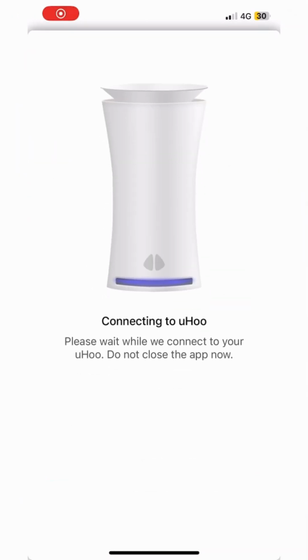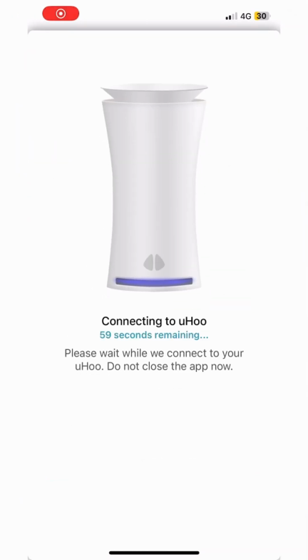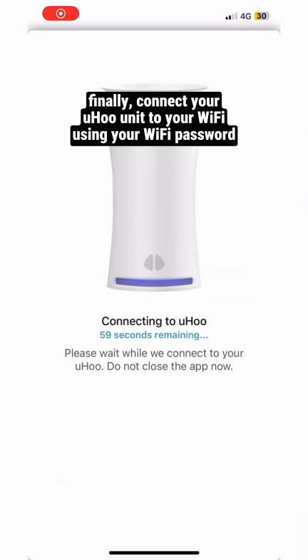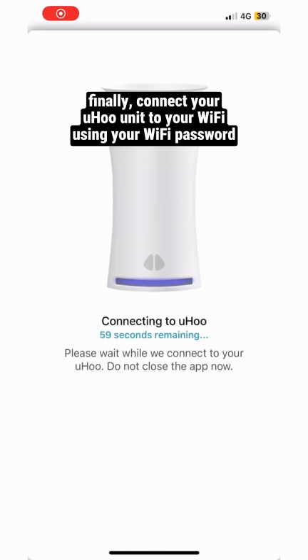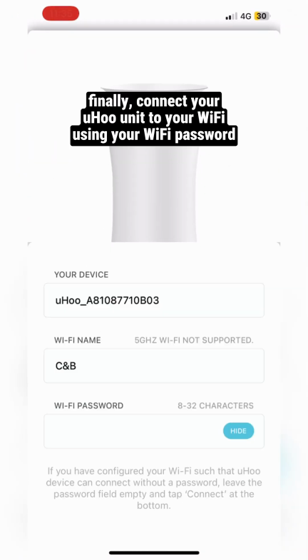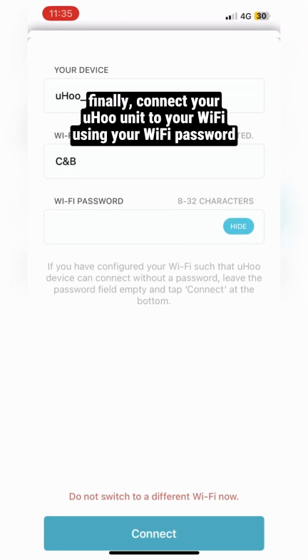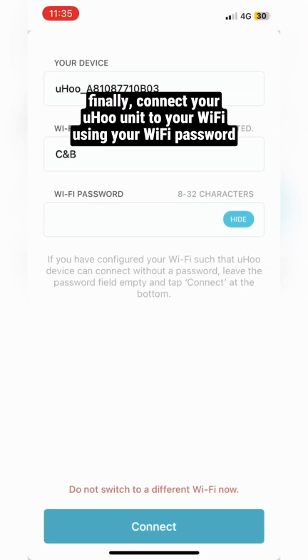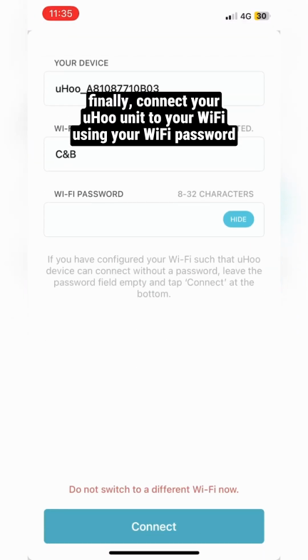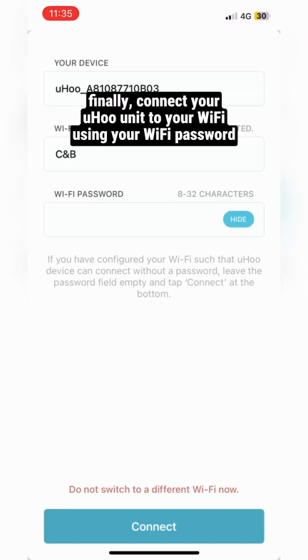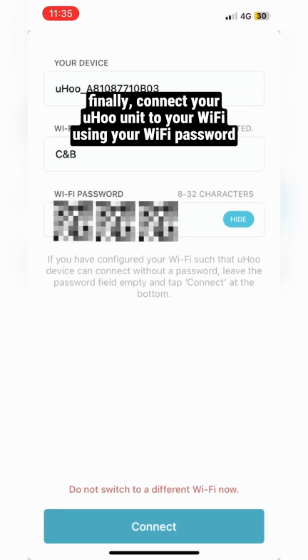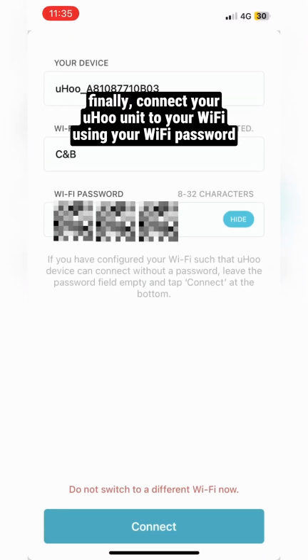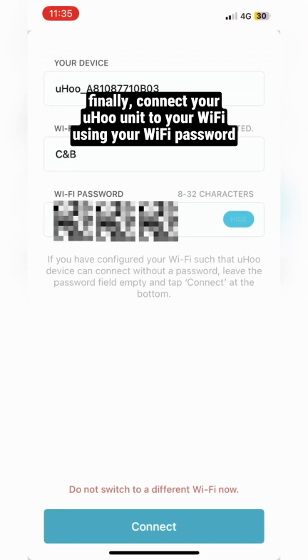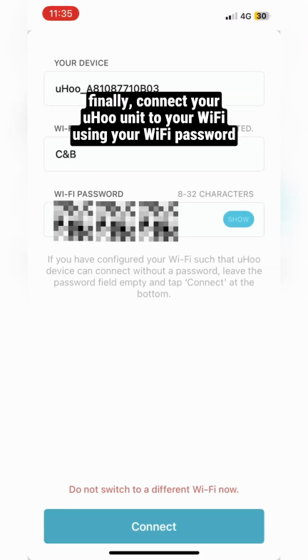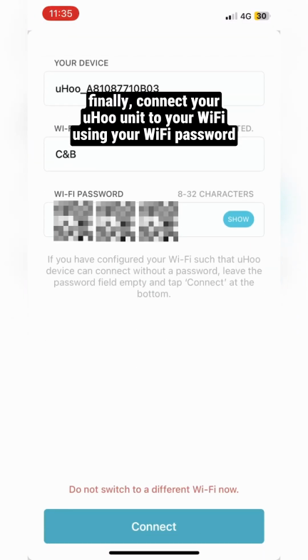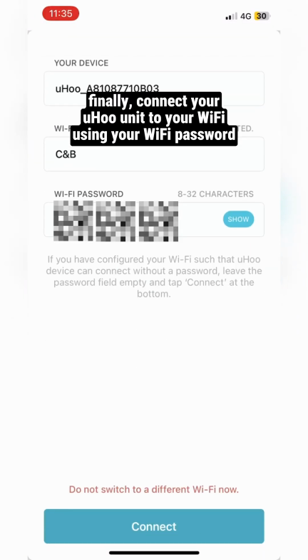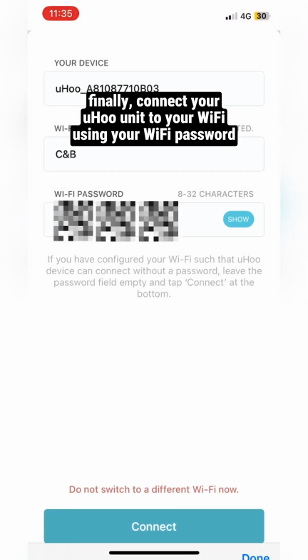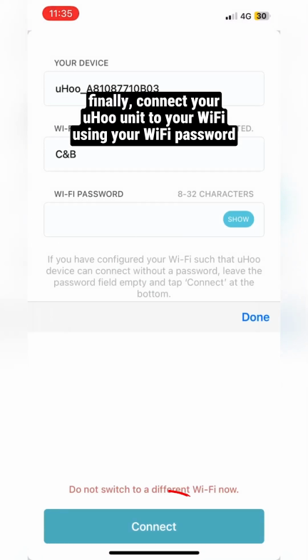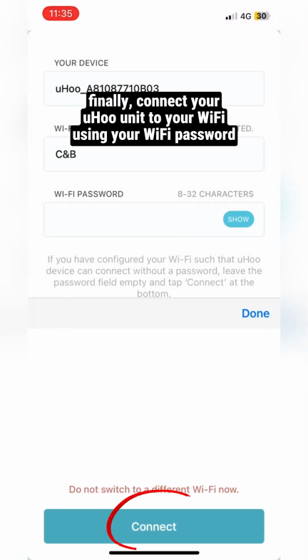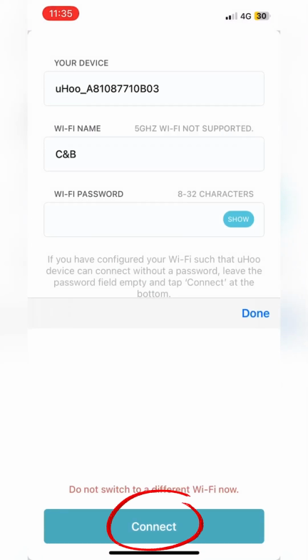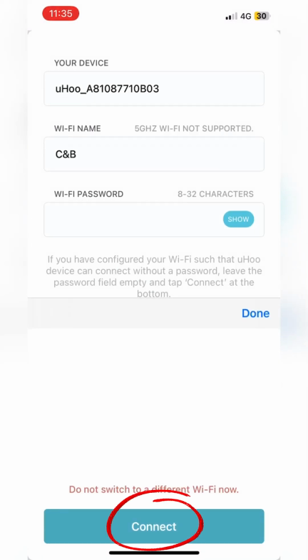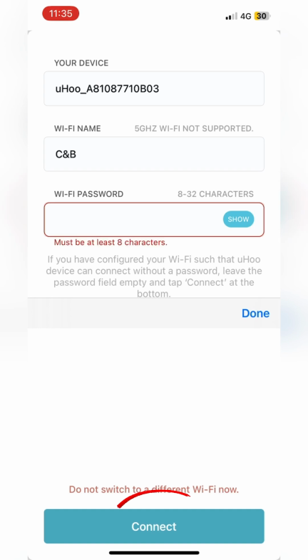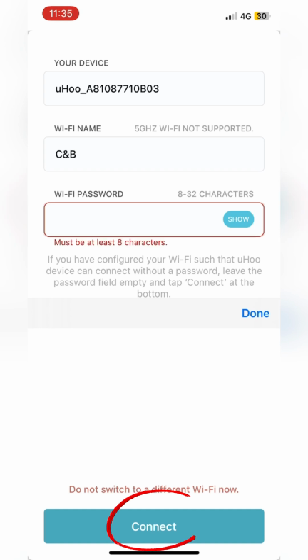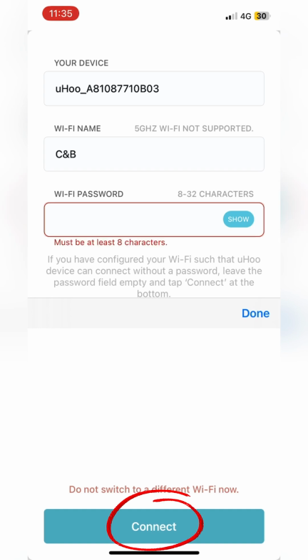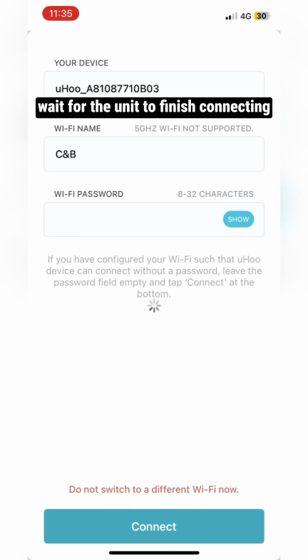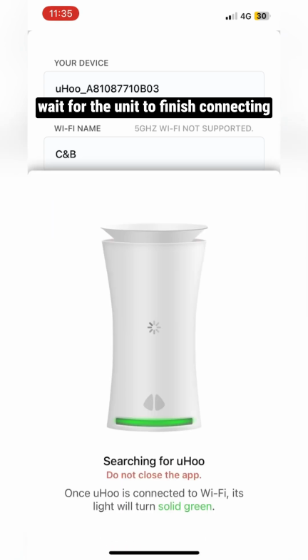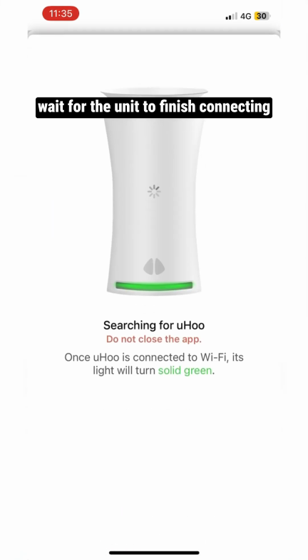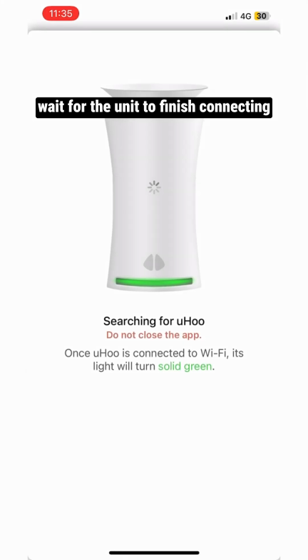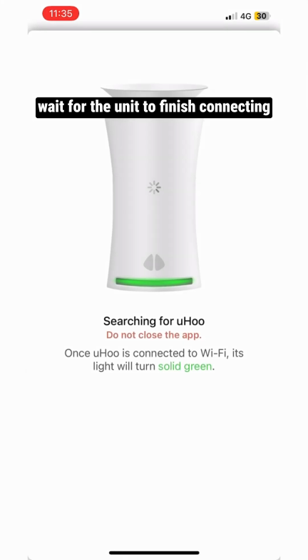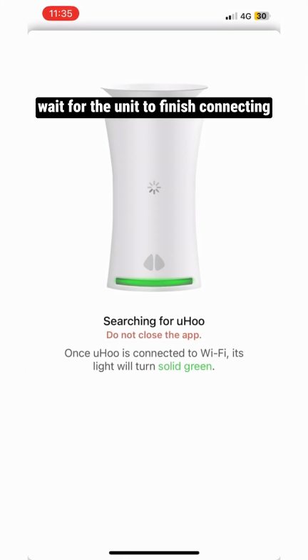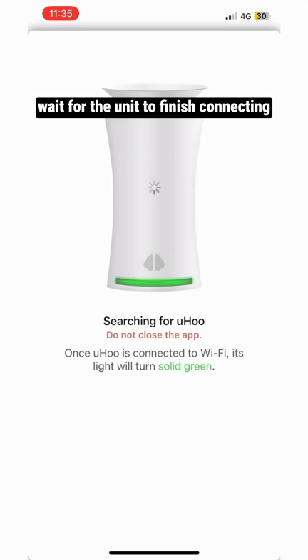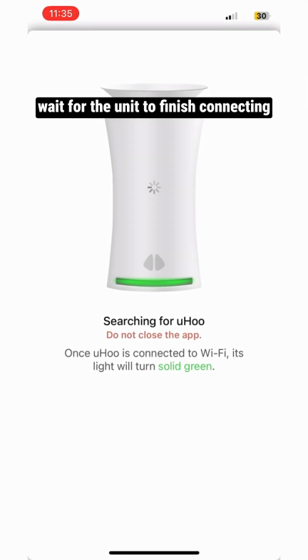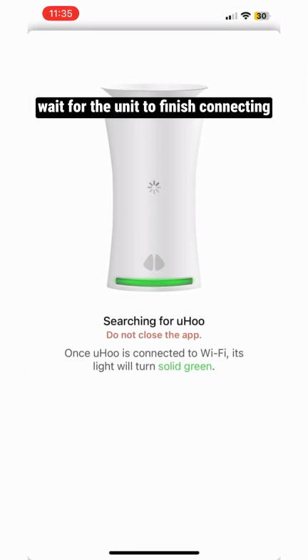Finally, connect your Yuhu unit to your Wi-Fi. Wait for the unit to finish connecting.